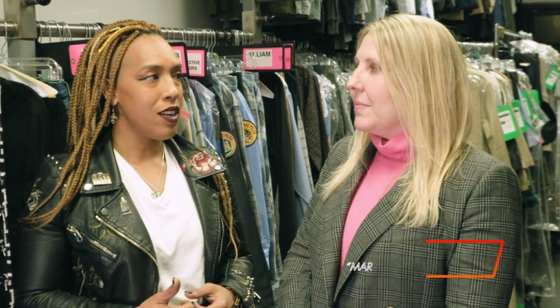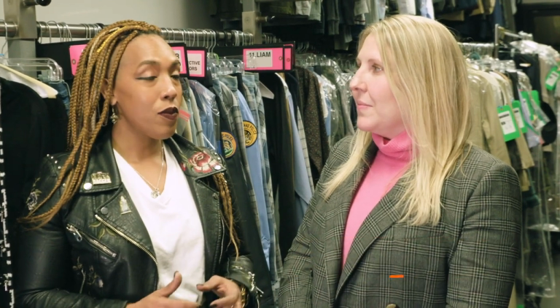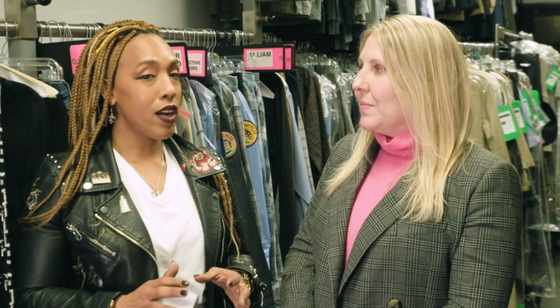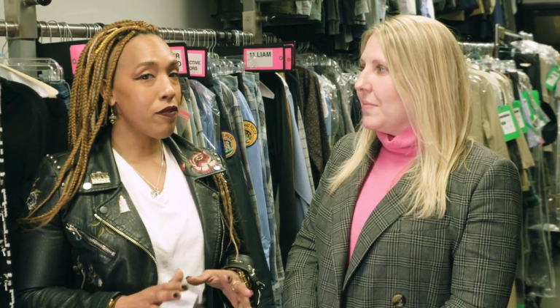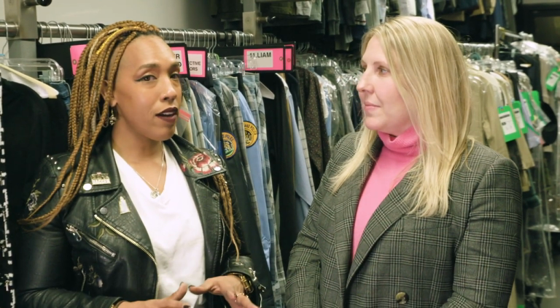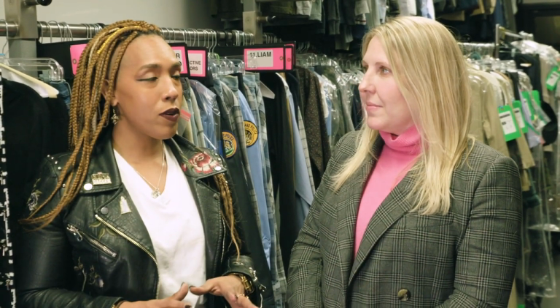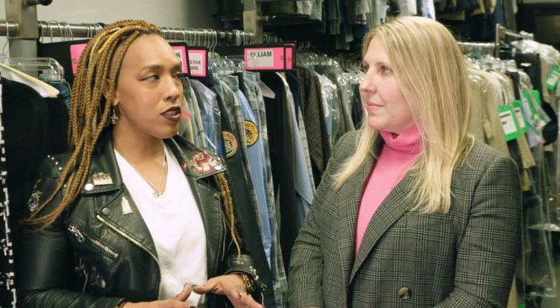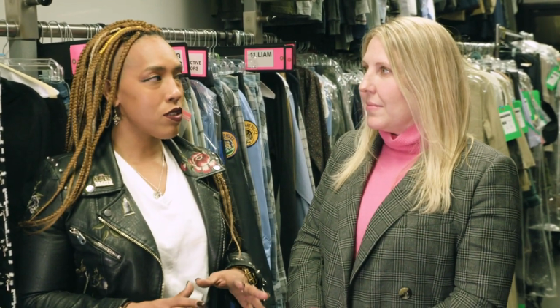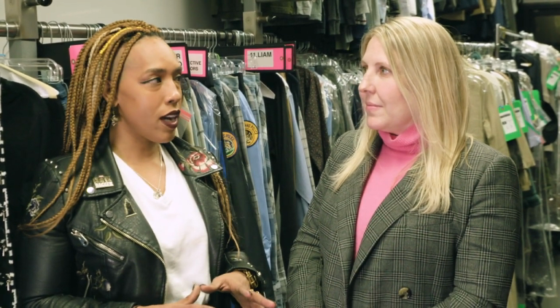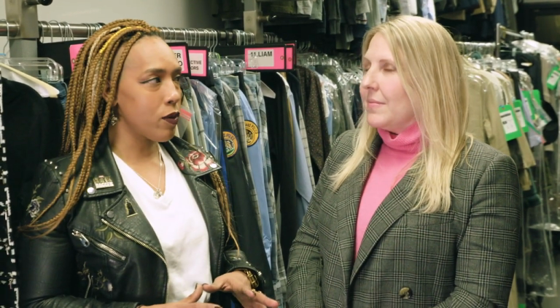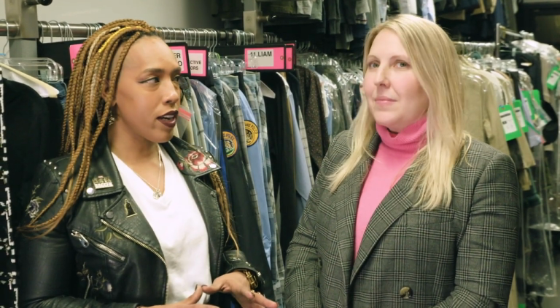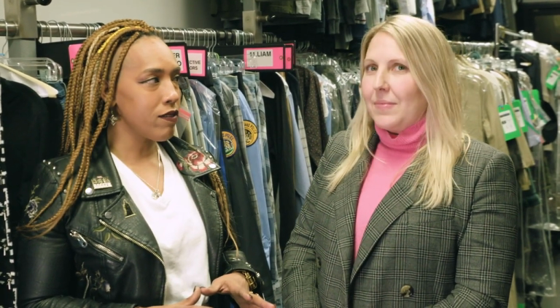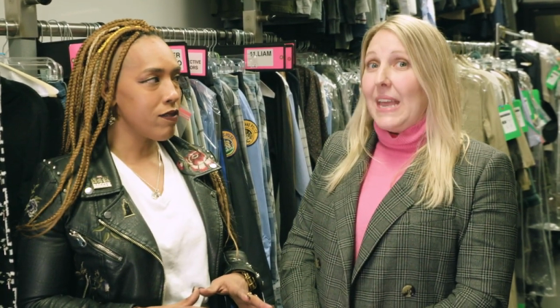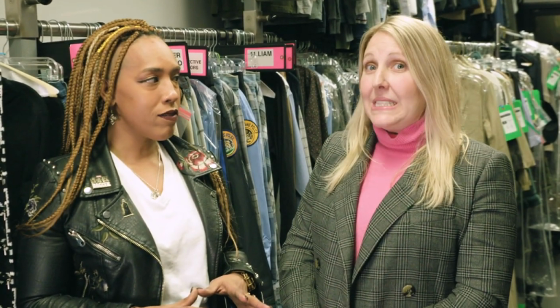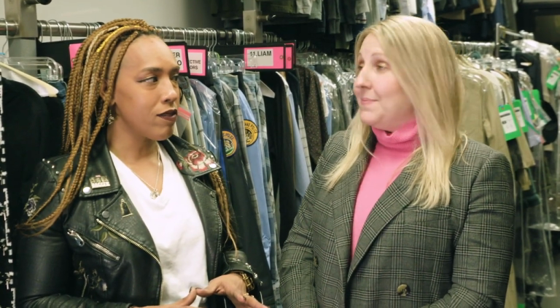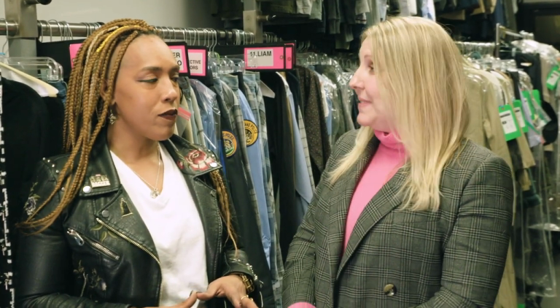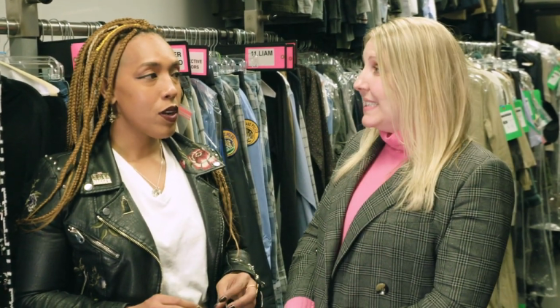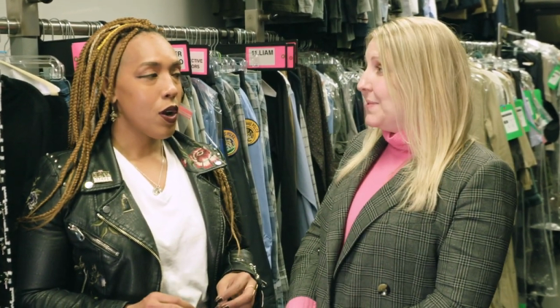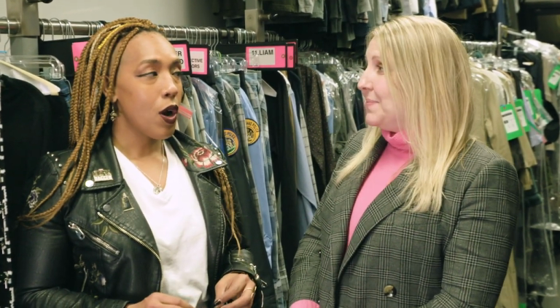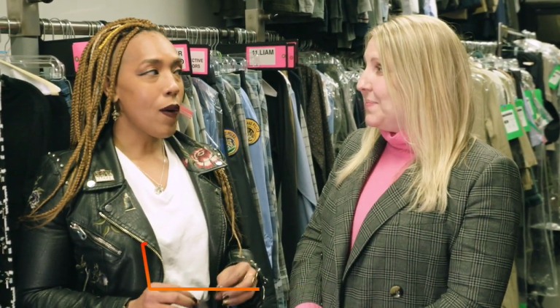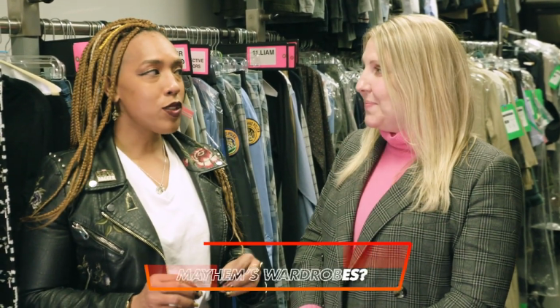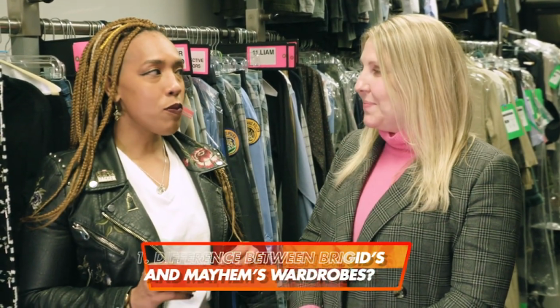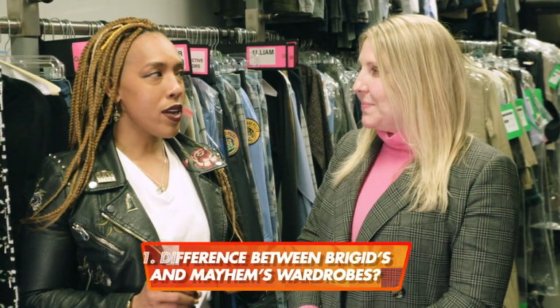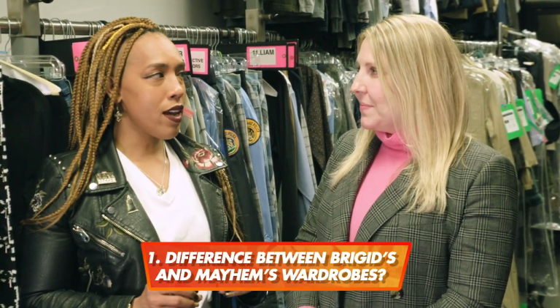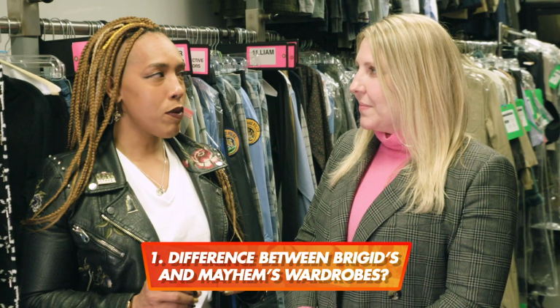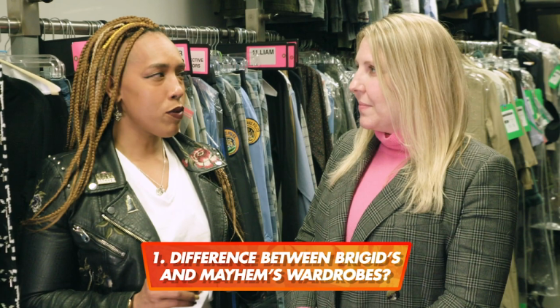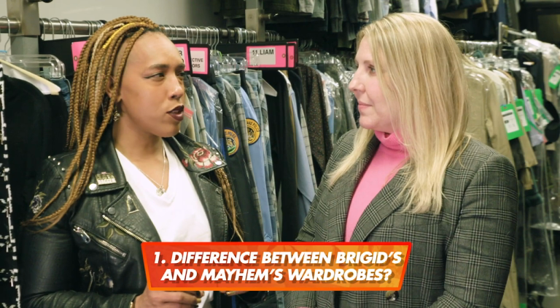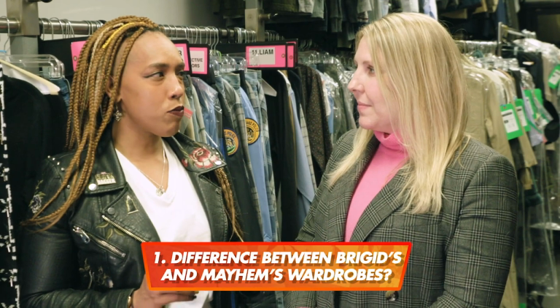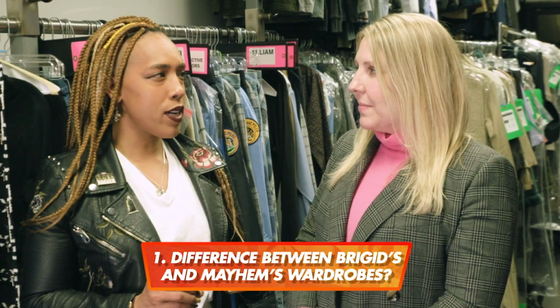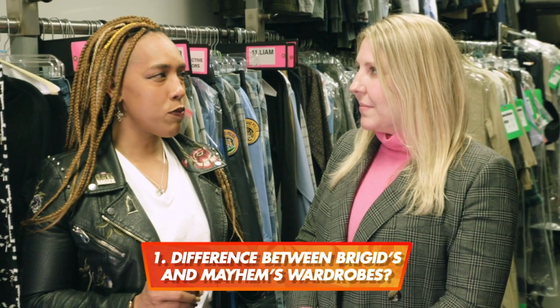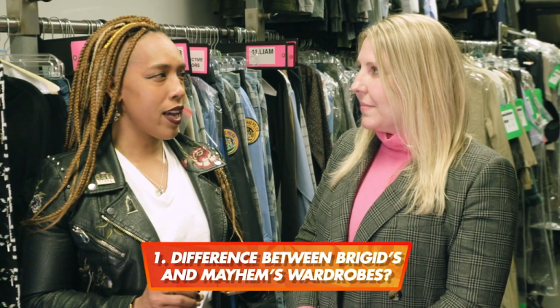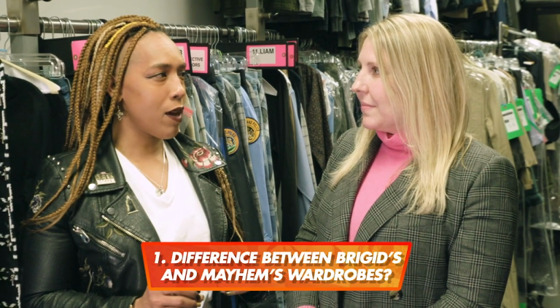We got five questions. You ready? Yes. So Mayhem, Bridget. Bridget, Mayhem.